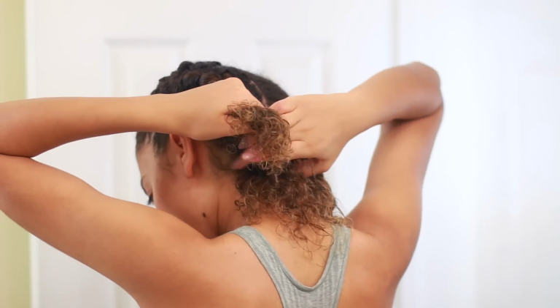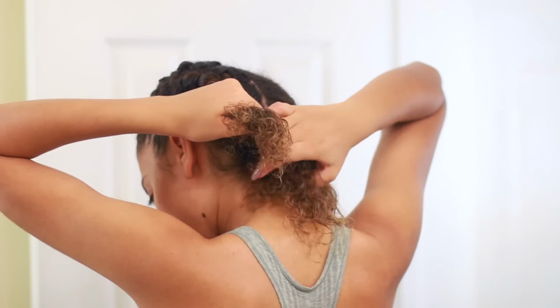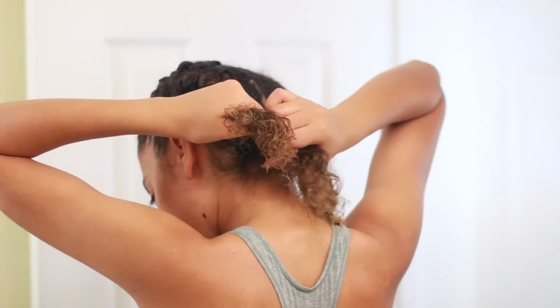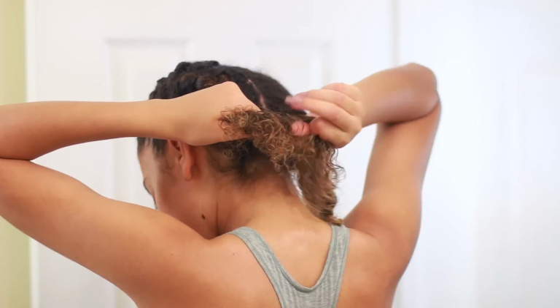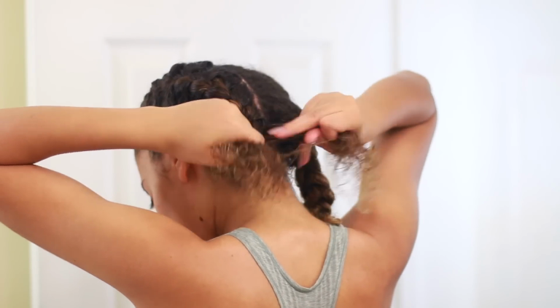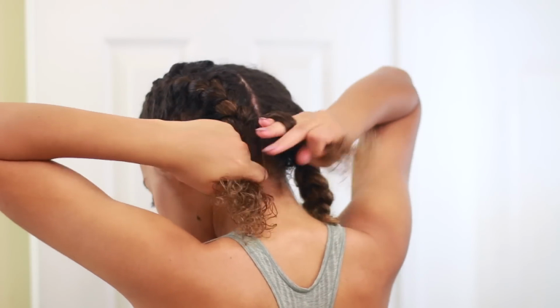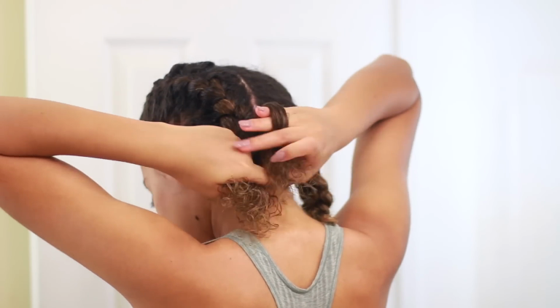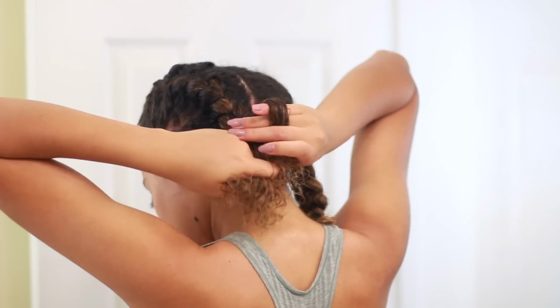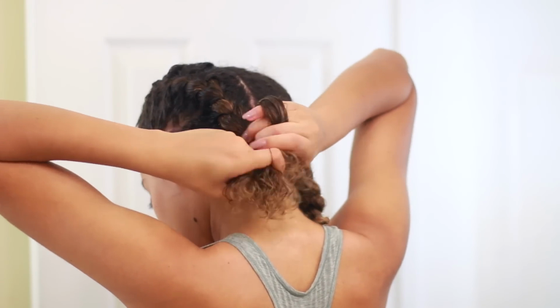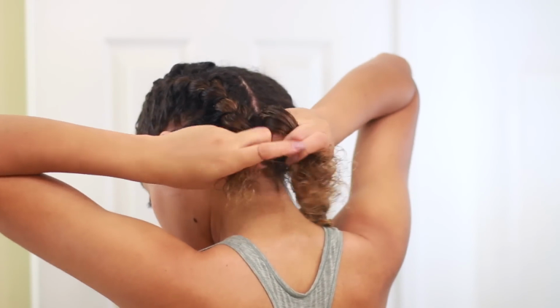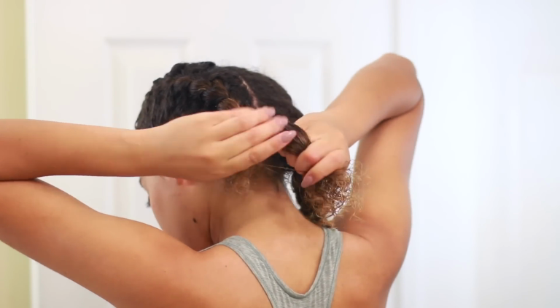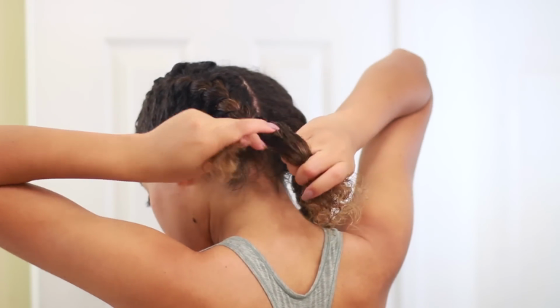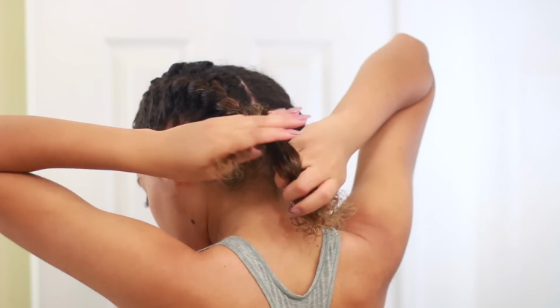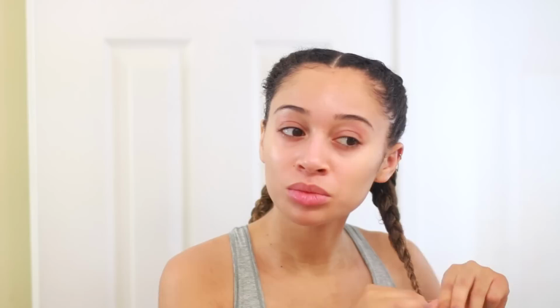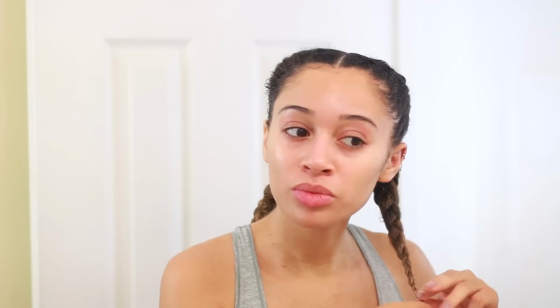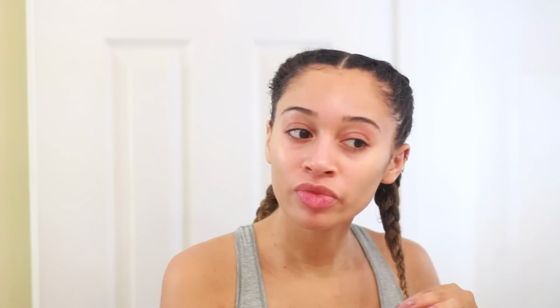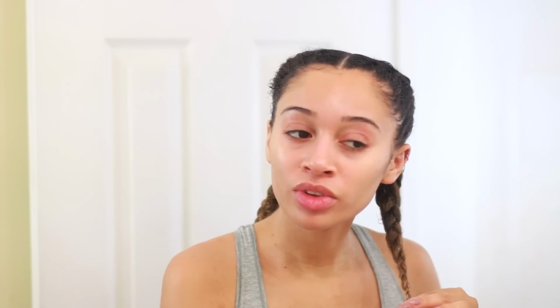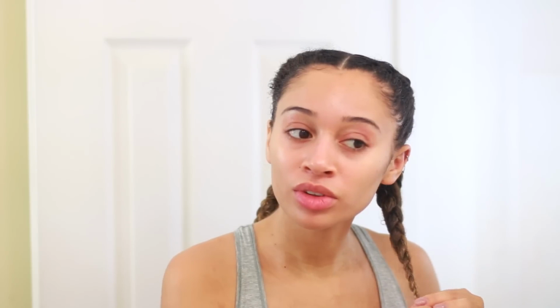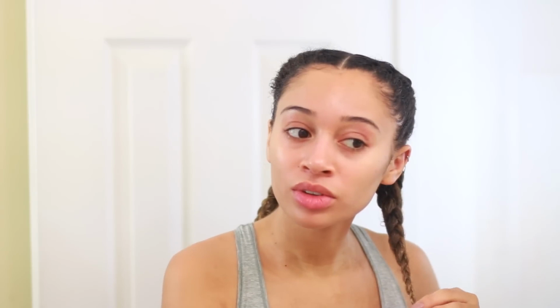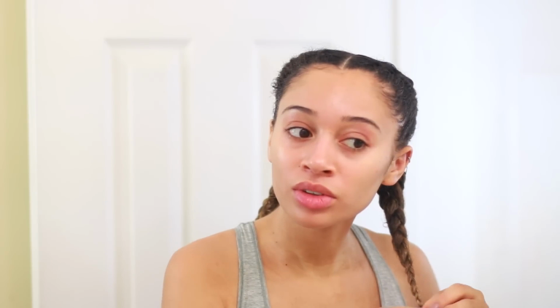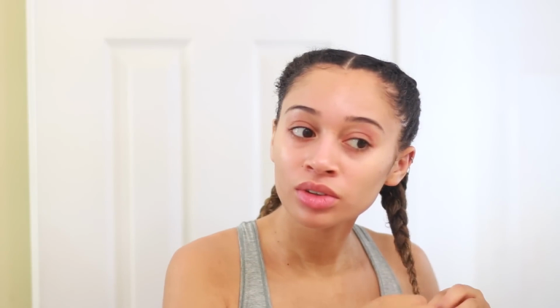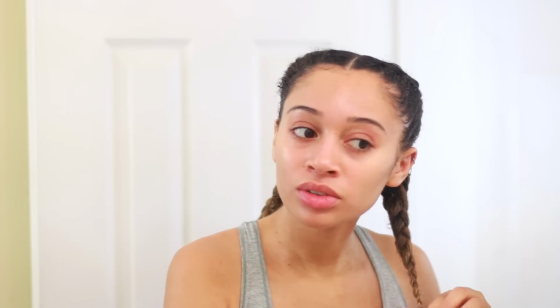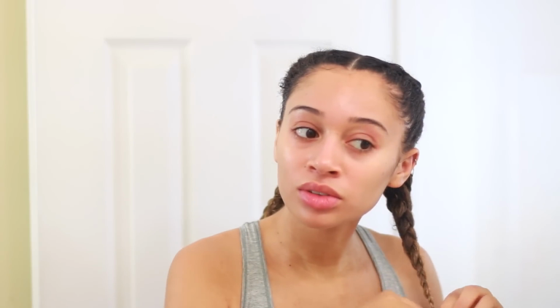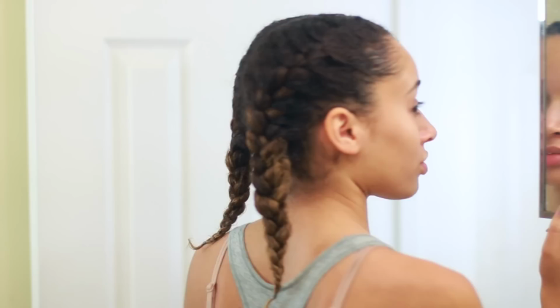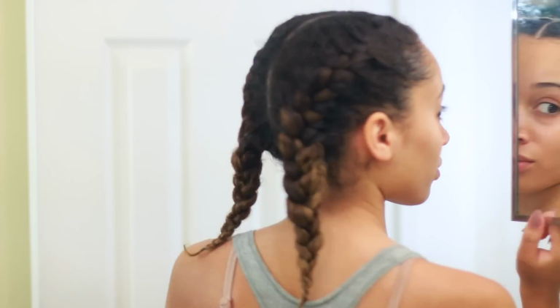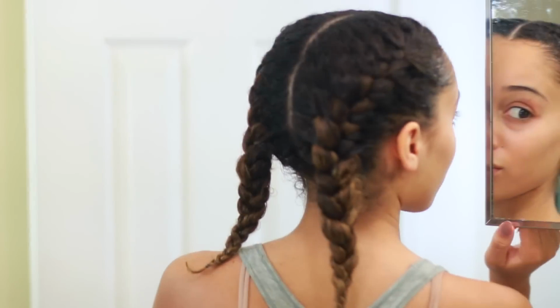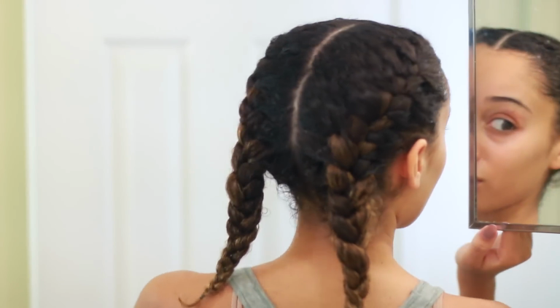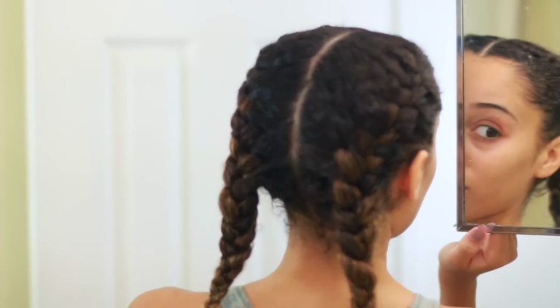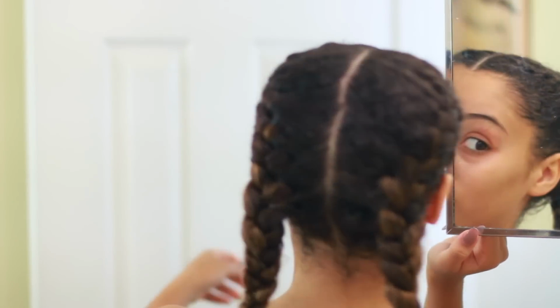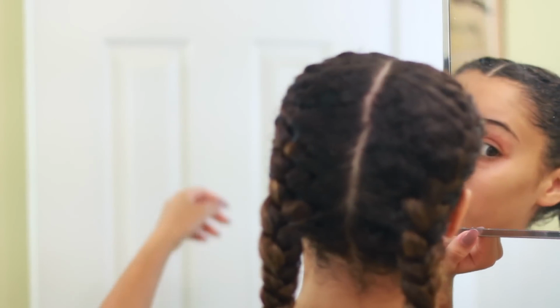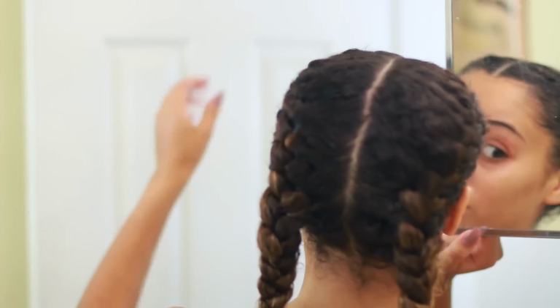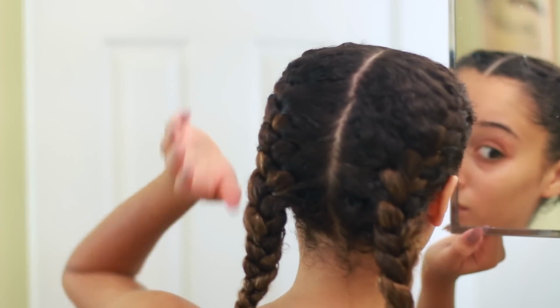So once the braids are complete, I just tie them off with a clear elastic and that's the look.